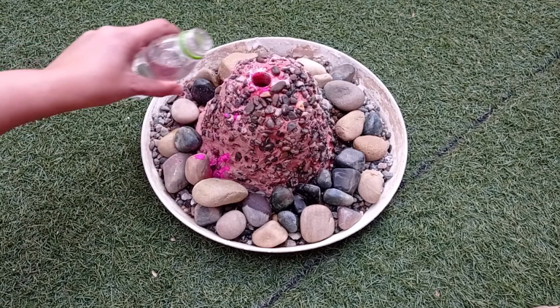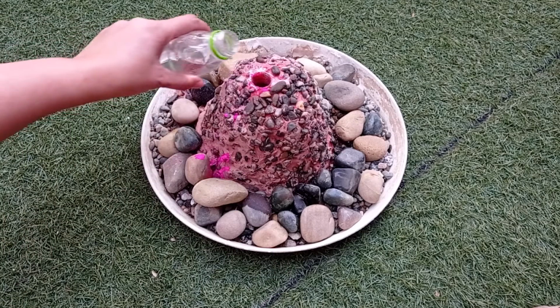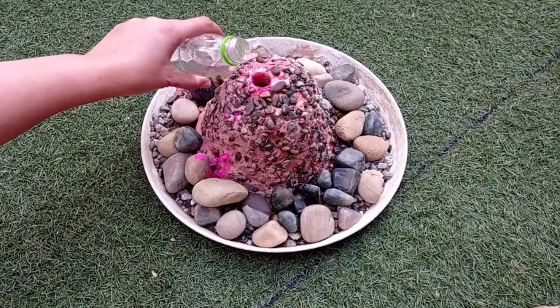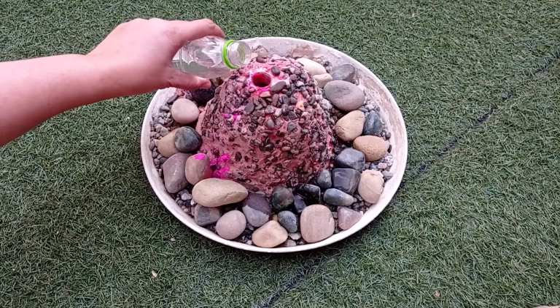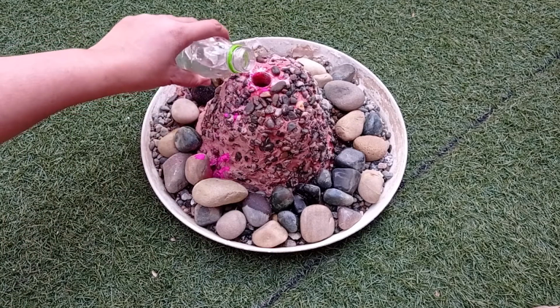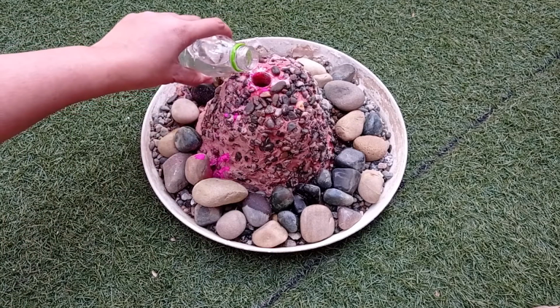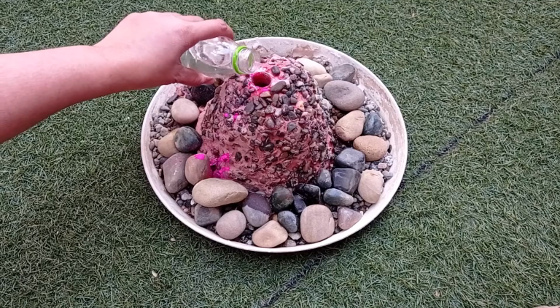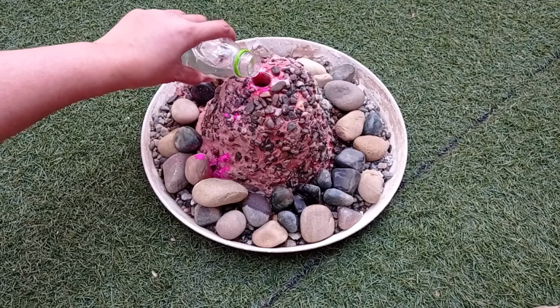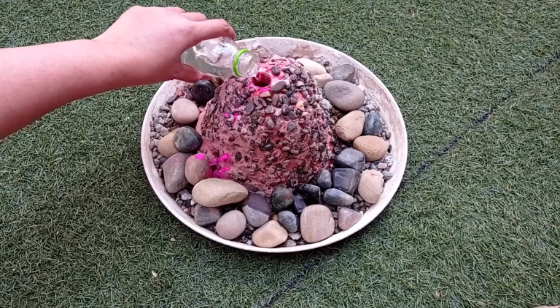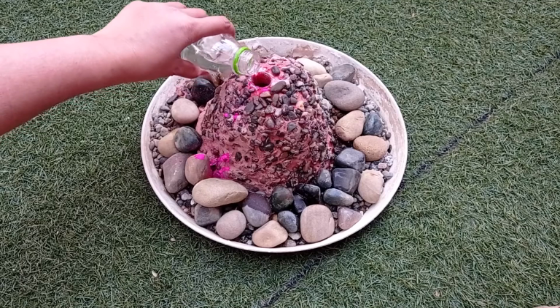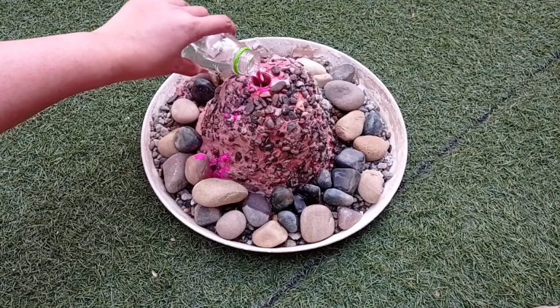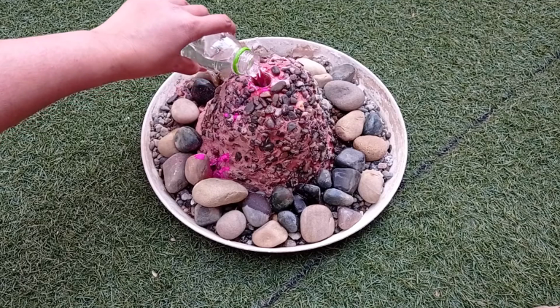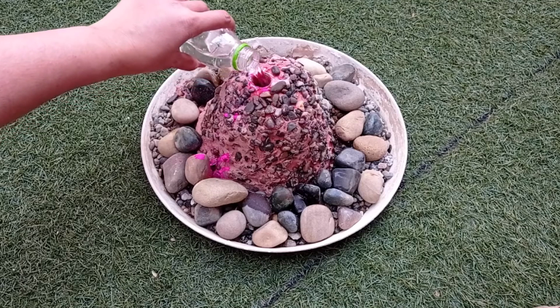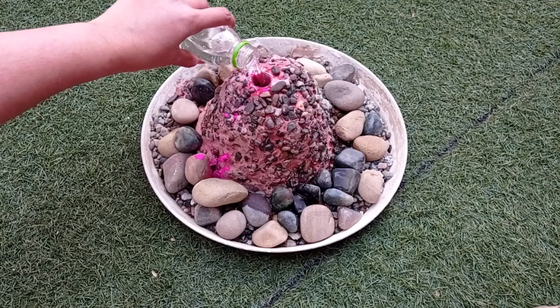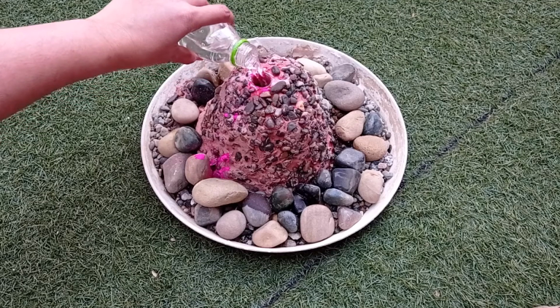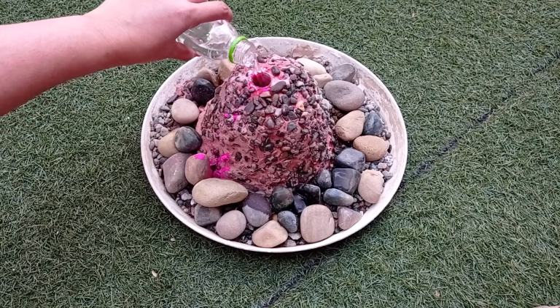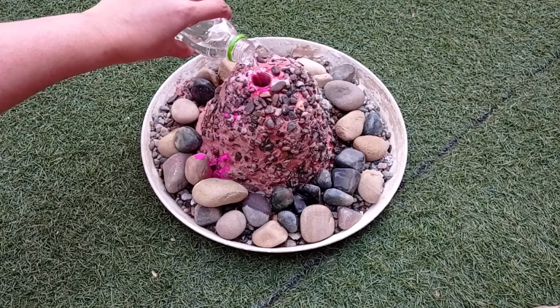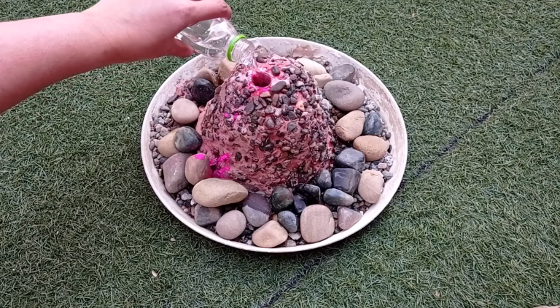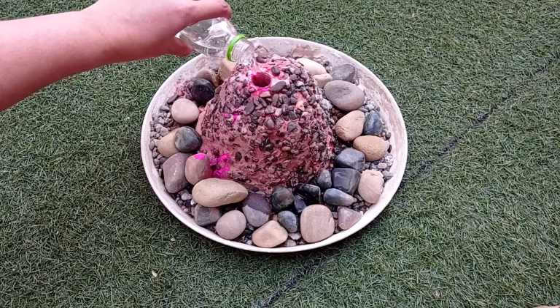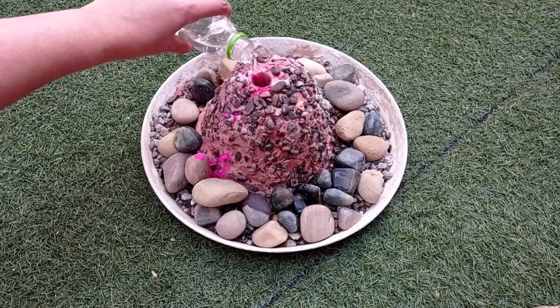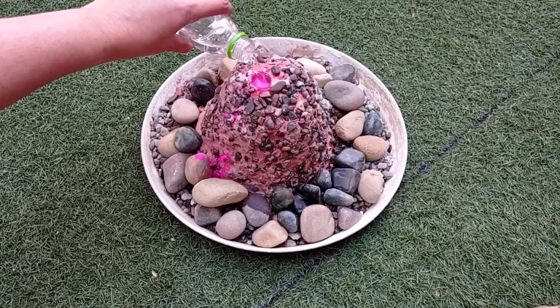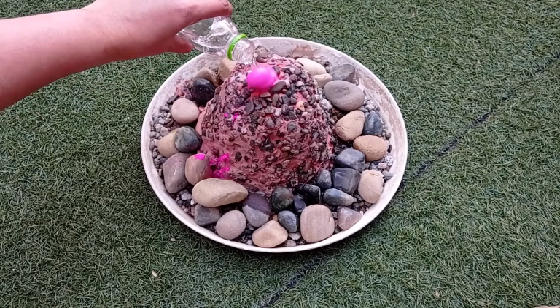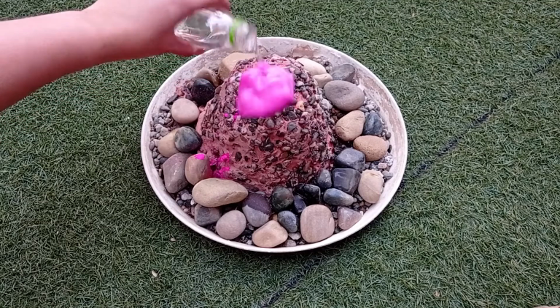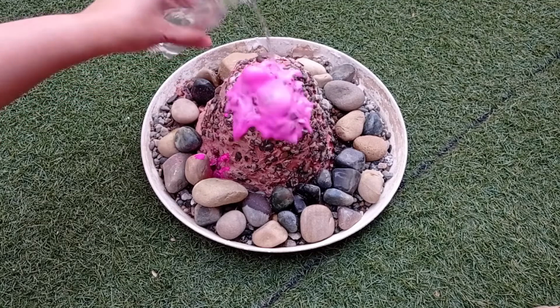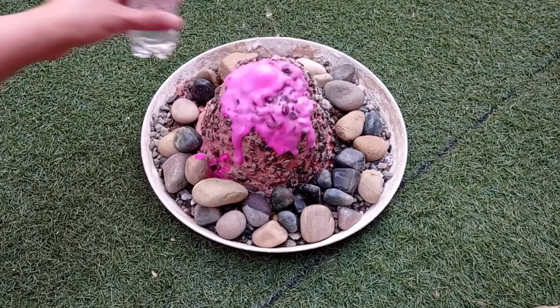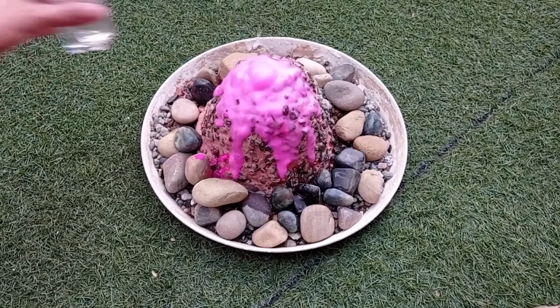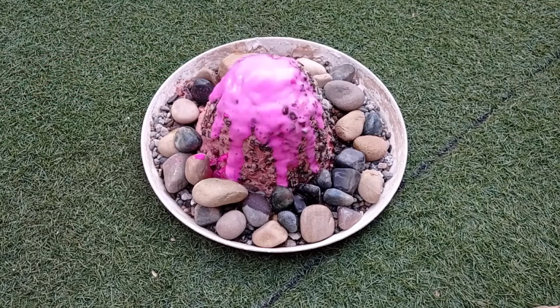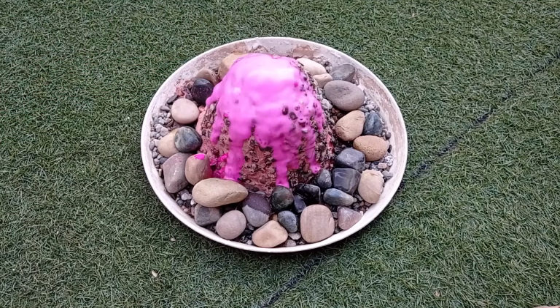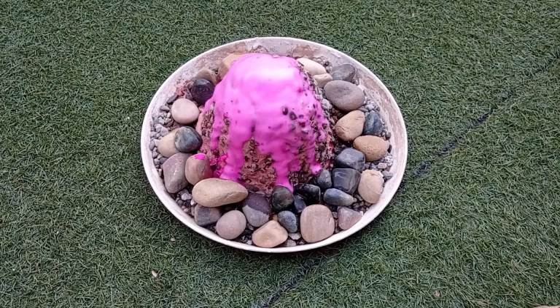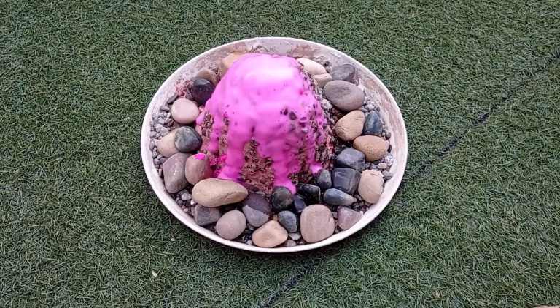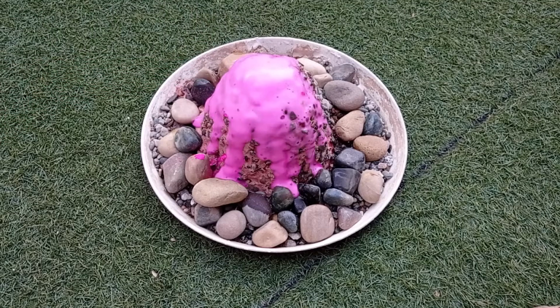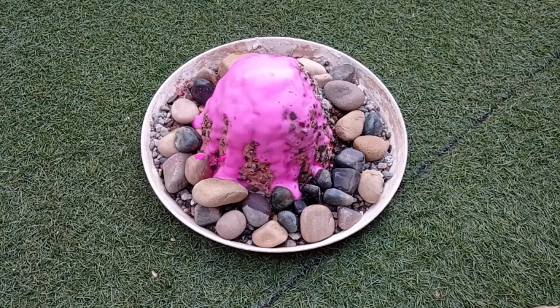Now to trigger the eruption, add vinegar. And here comes our lava.